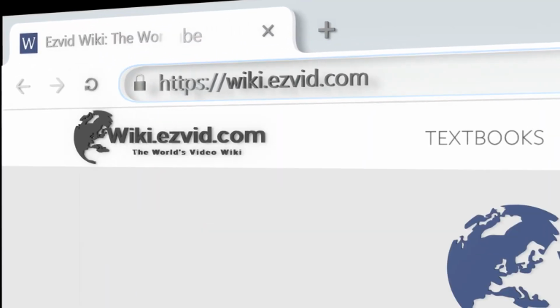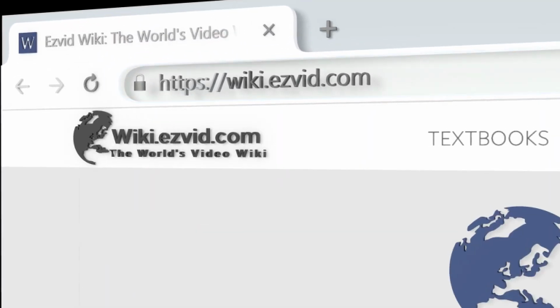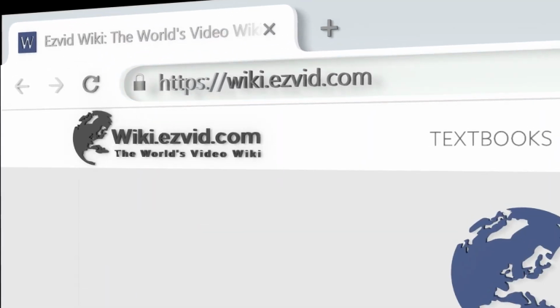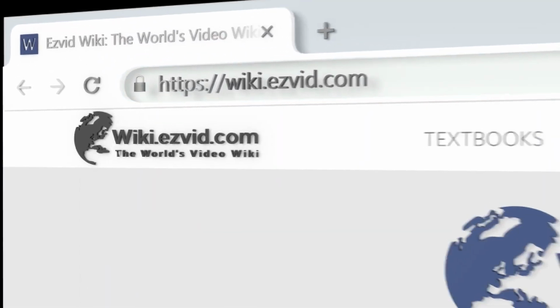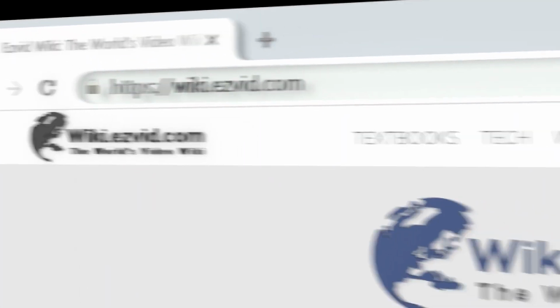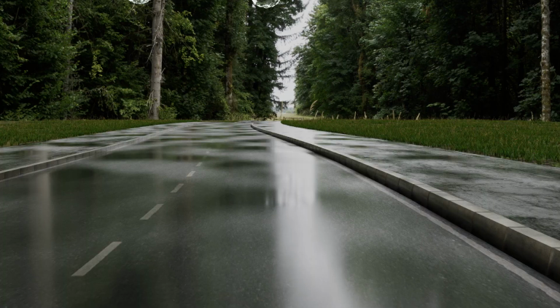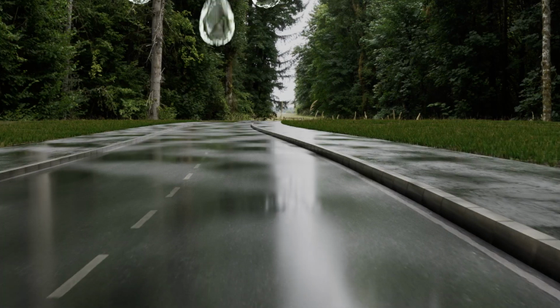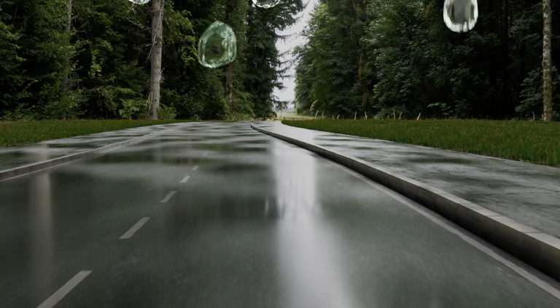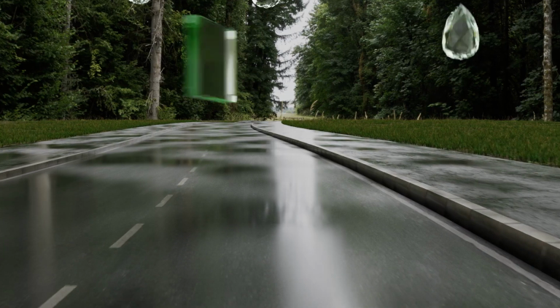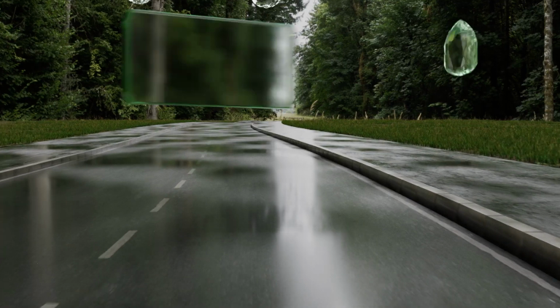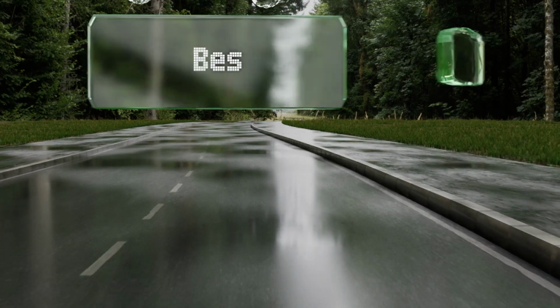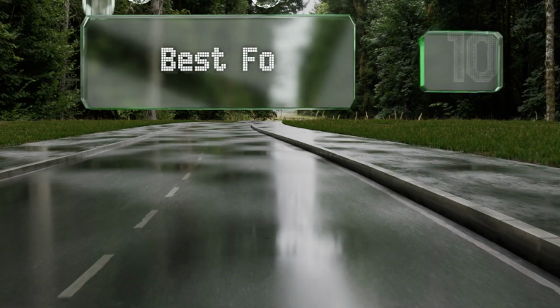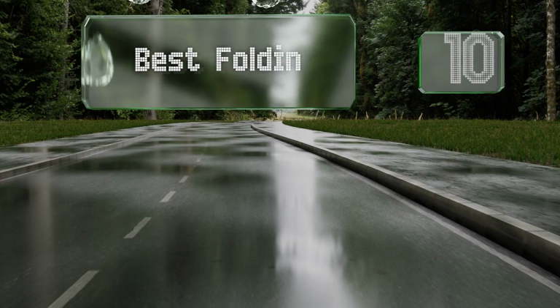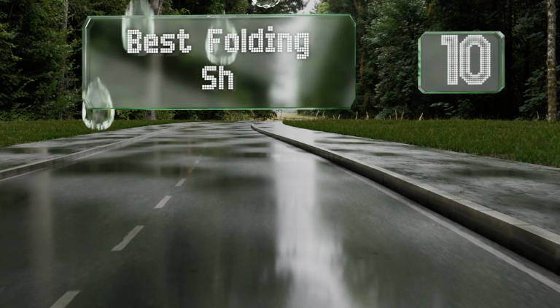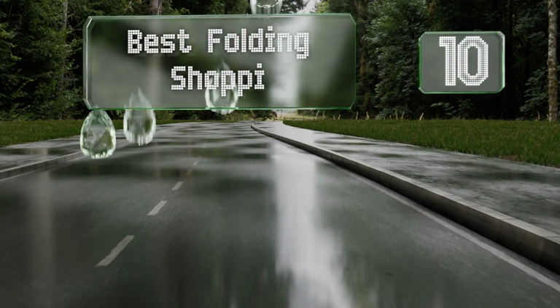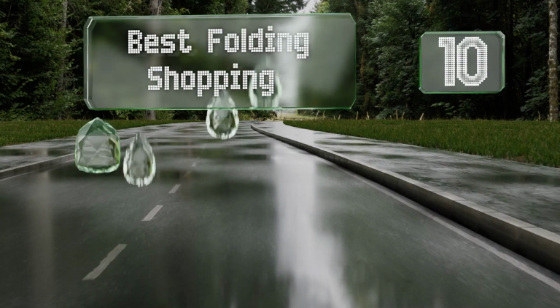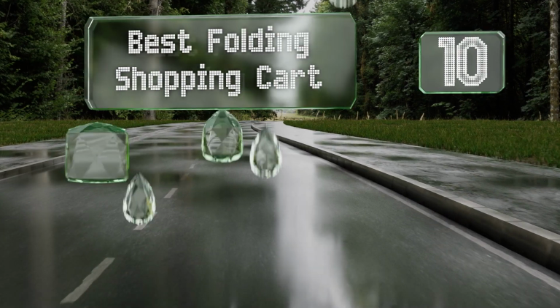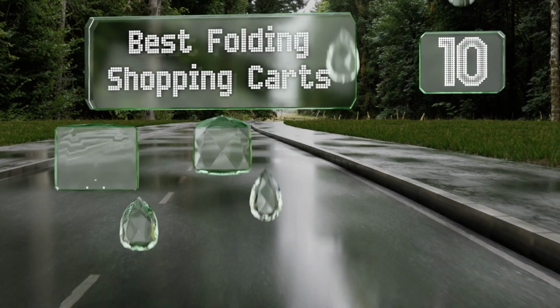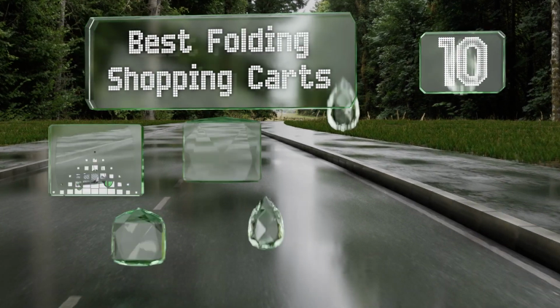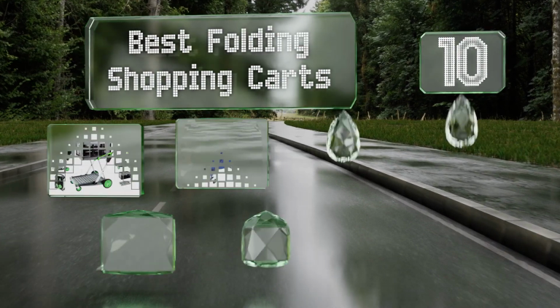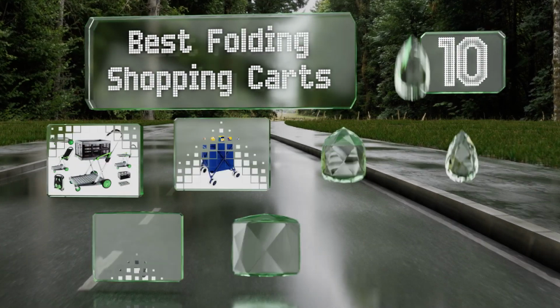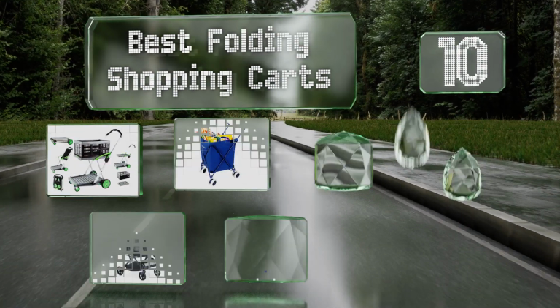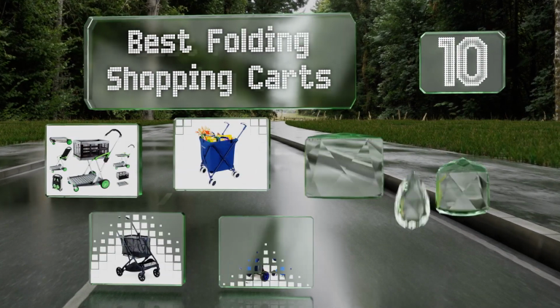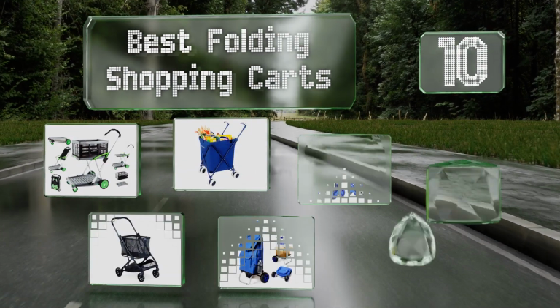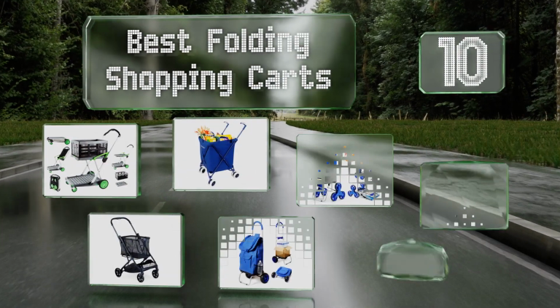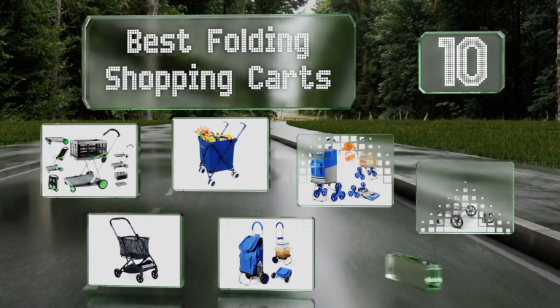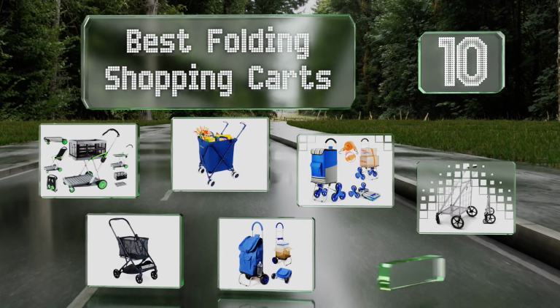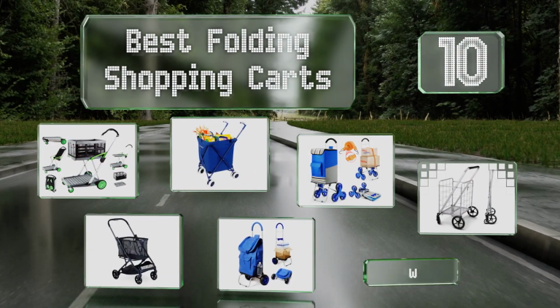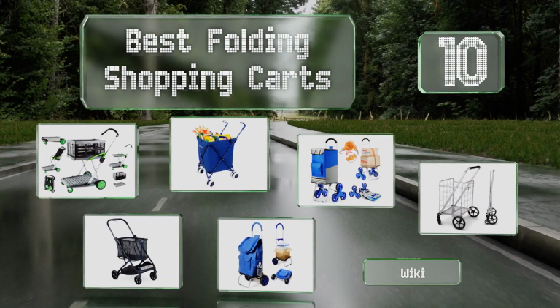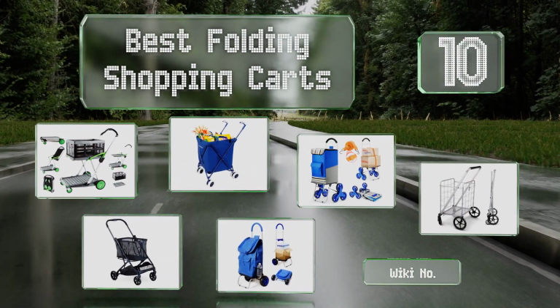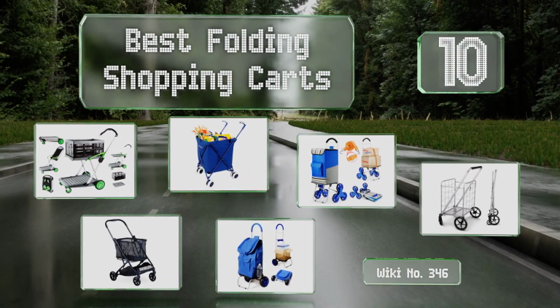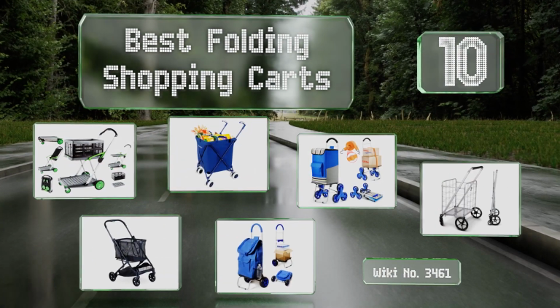EasyVid presents the 10 best folding shopping carts. Let's get started with the list.